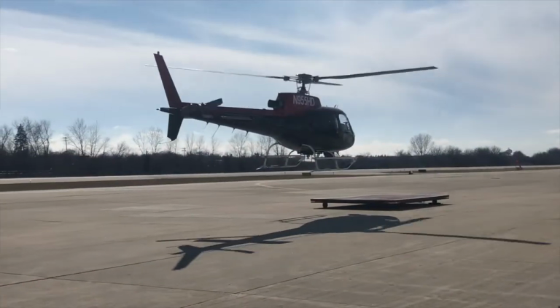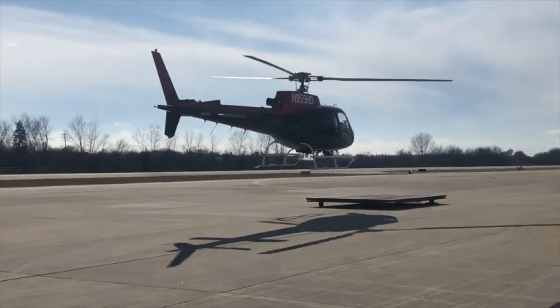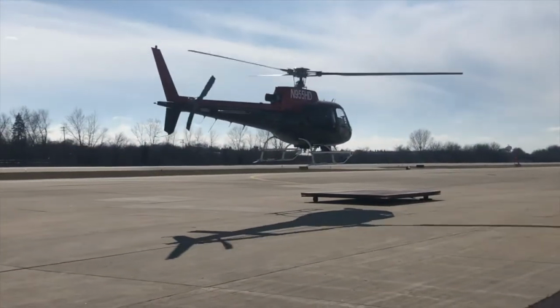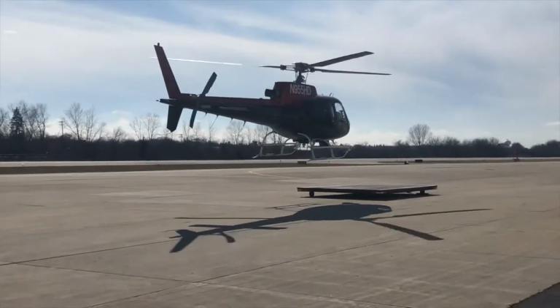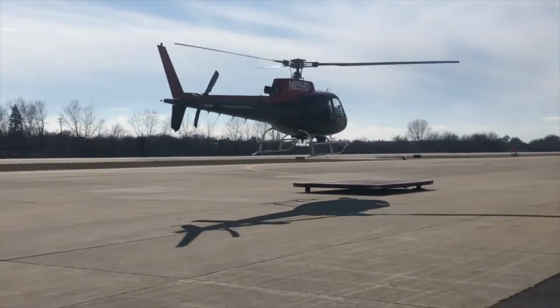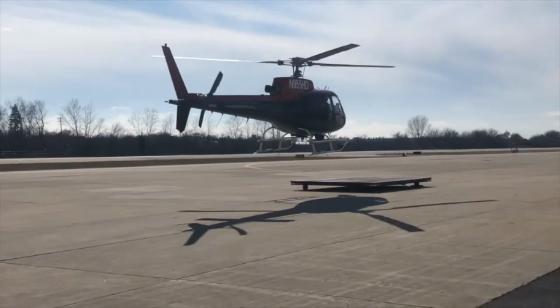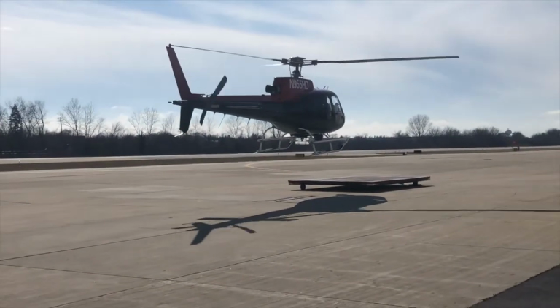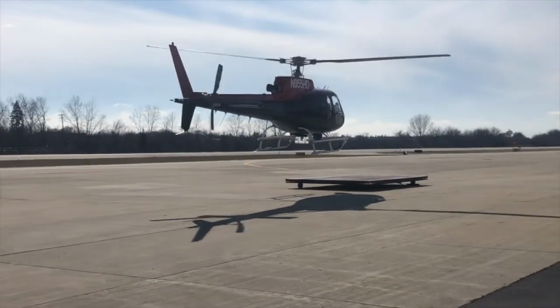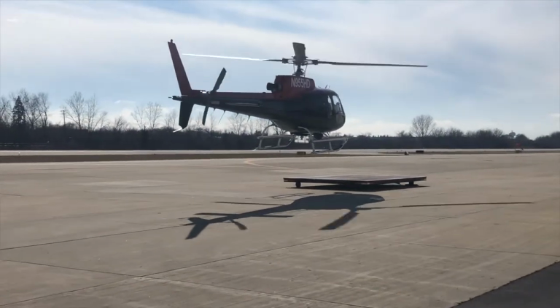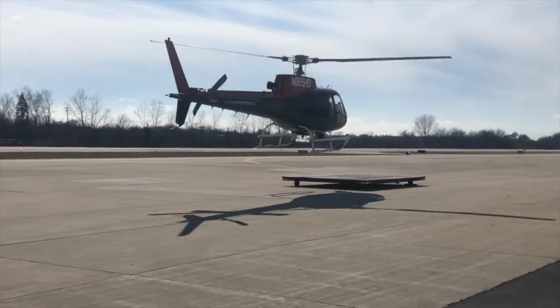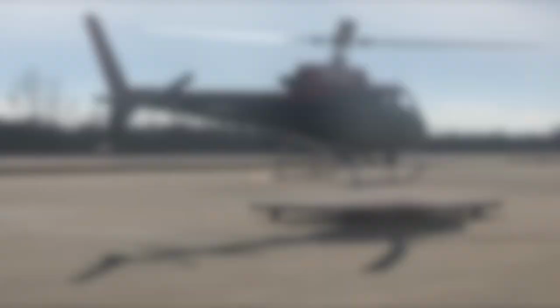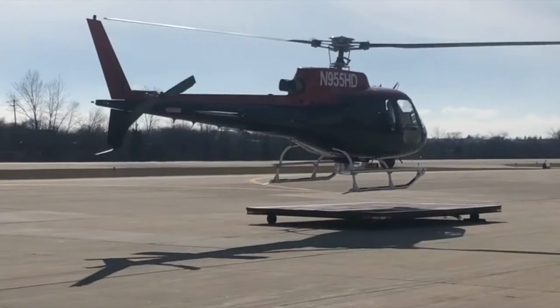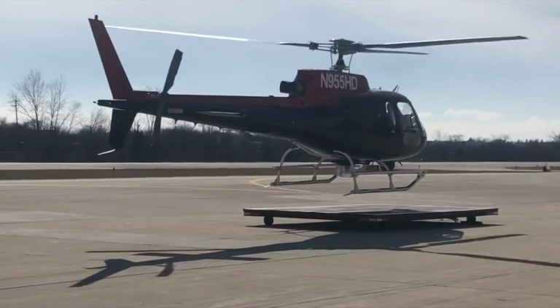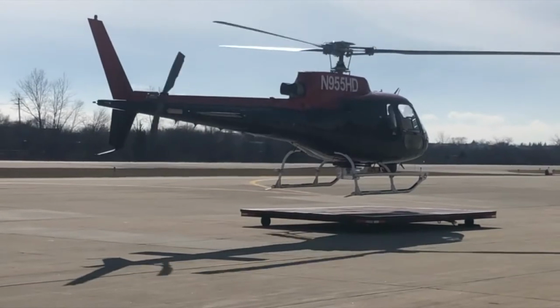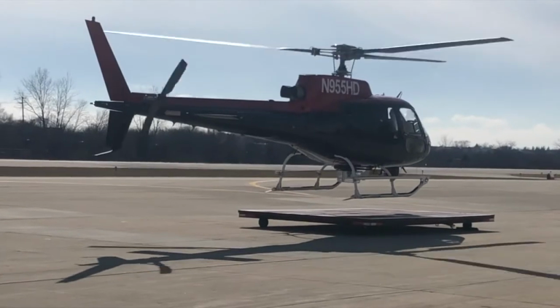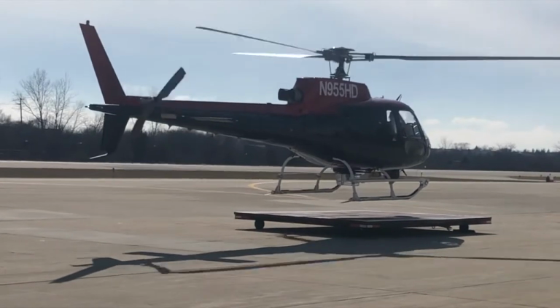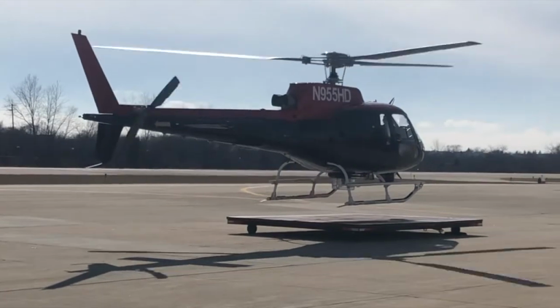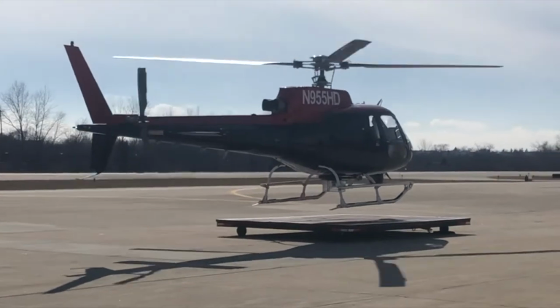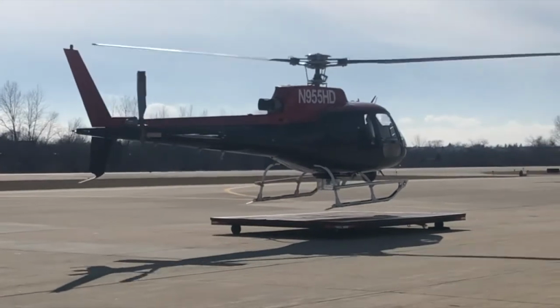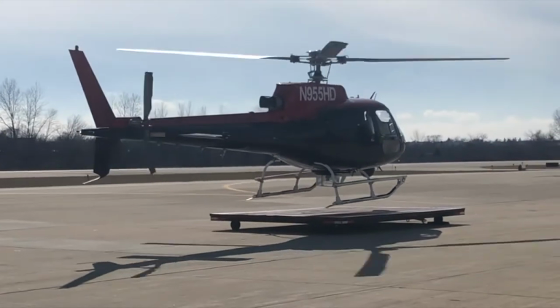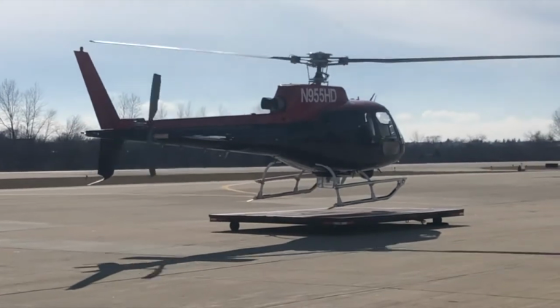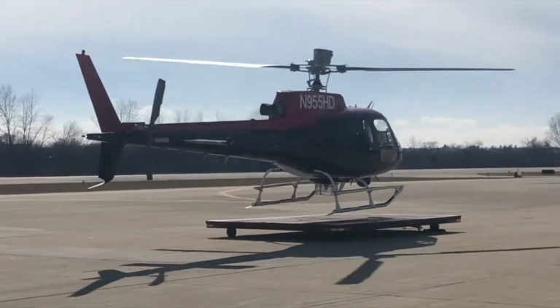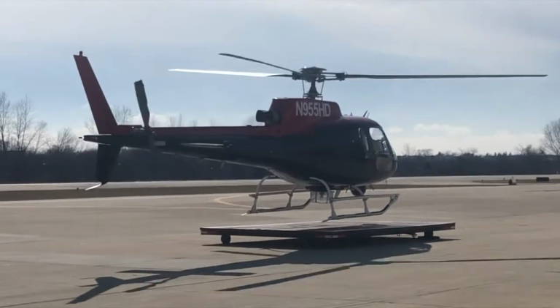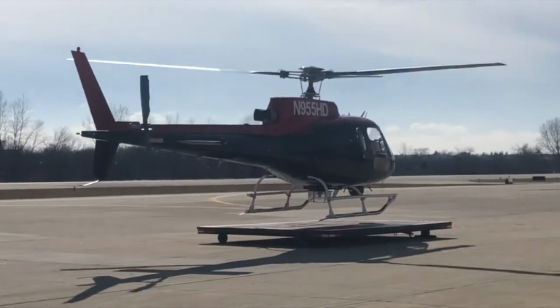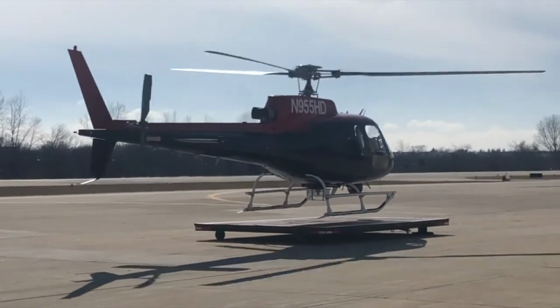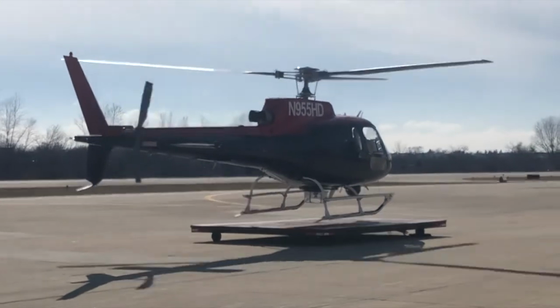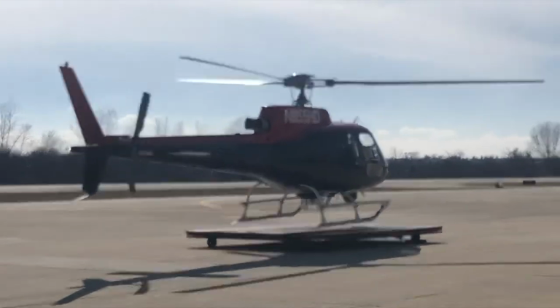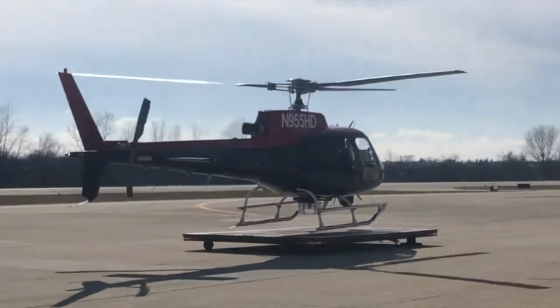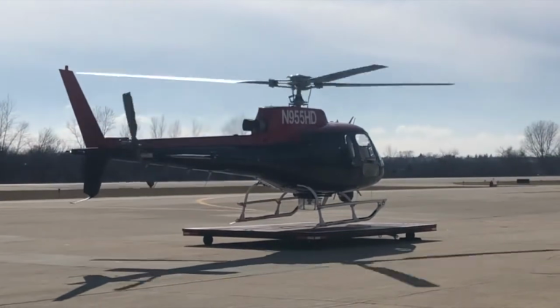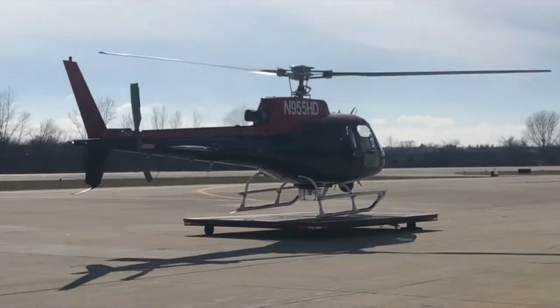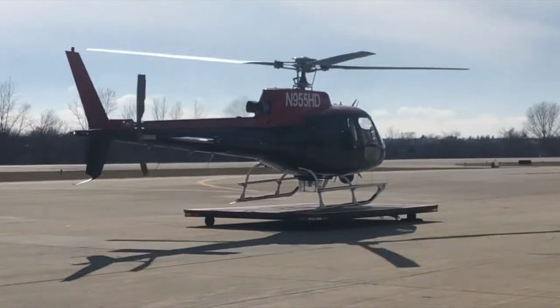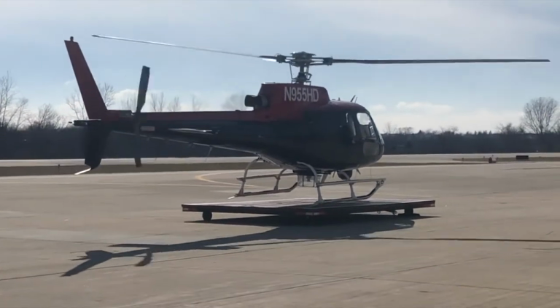A helicopter goes in a hangar just like a car goes in a garage. Here comes our friend Bethany, landing her helicopter on the dolly. Let's go see if Bethany will show us around her helicopter.